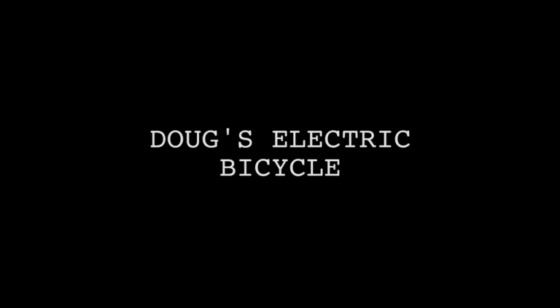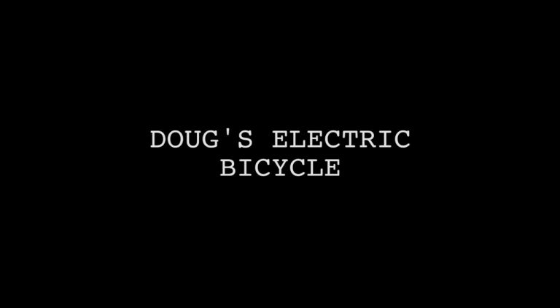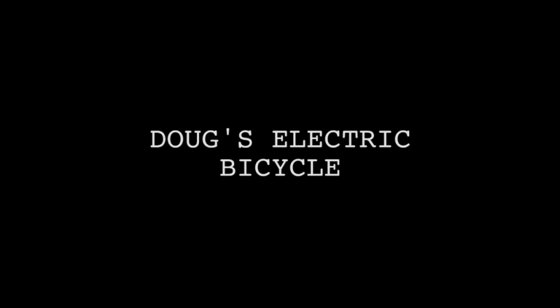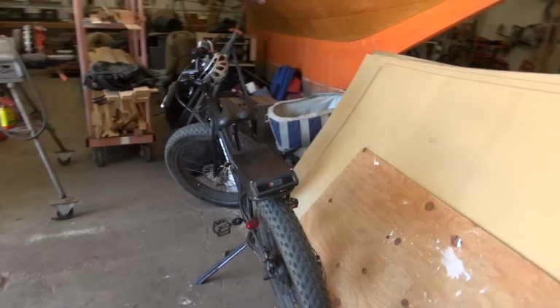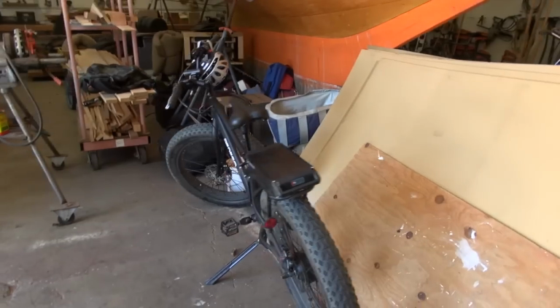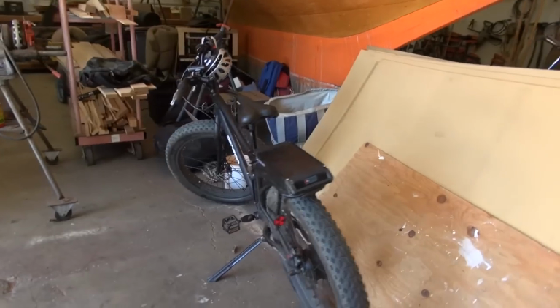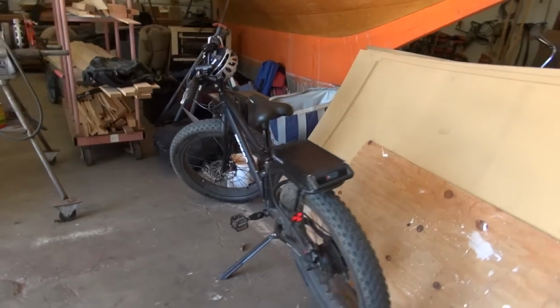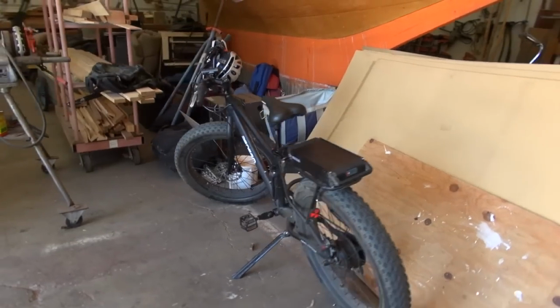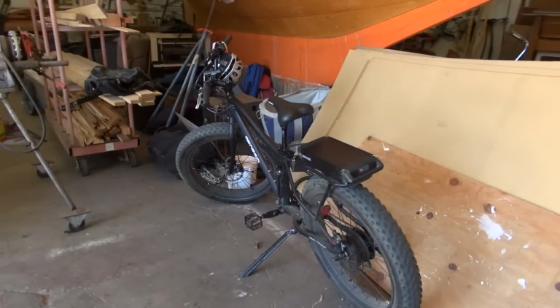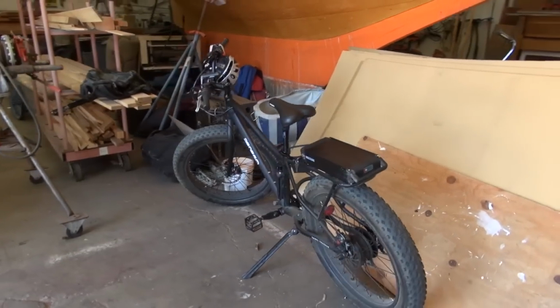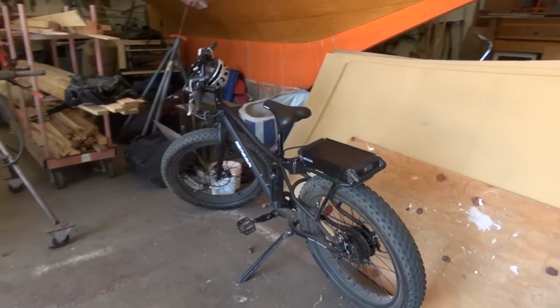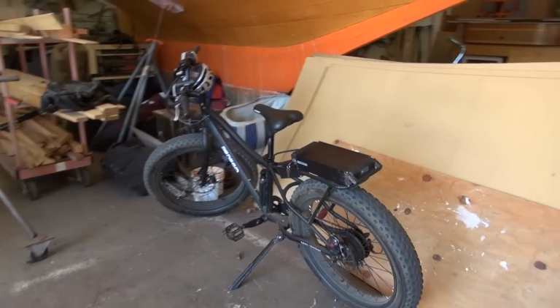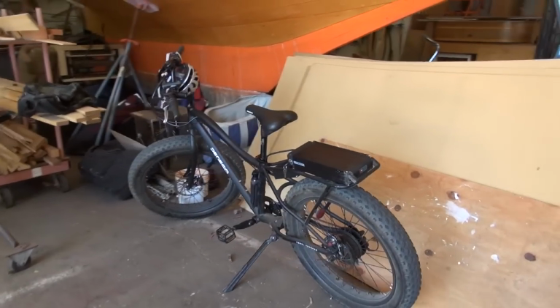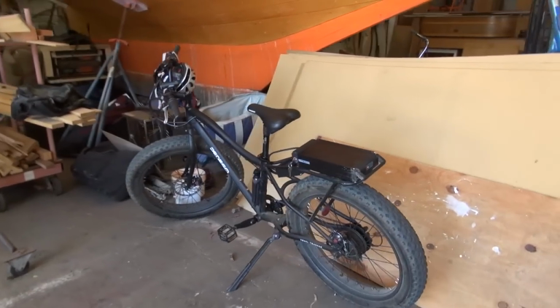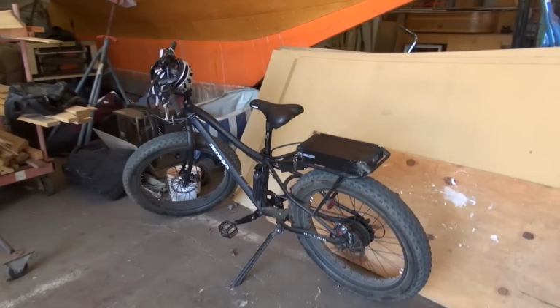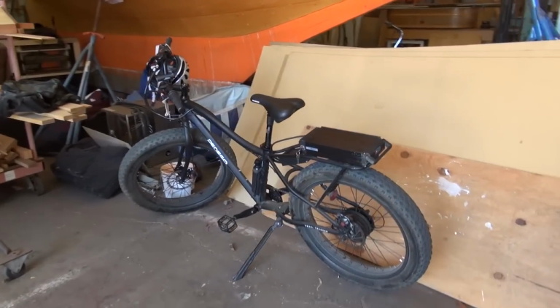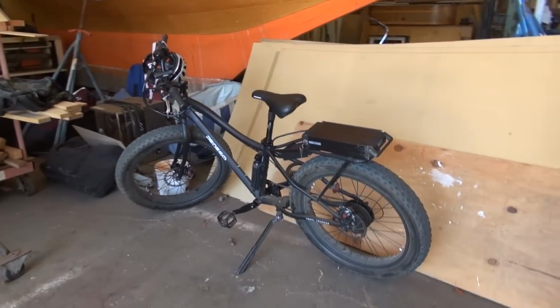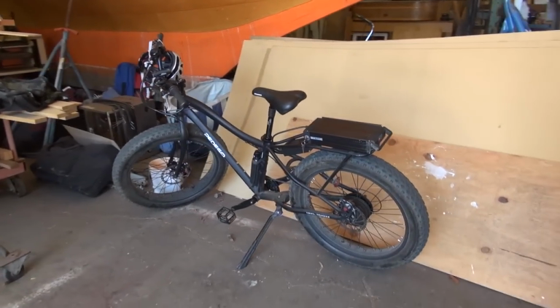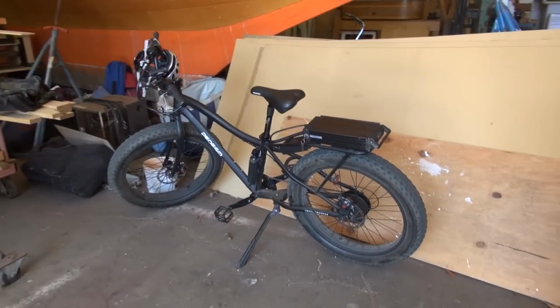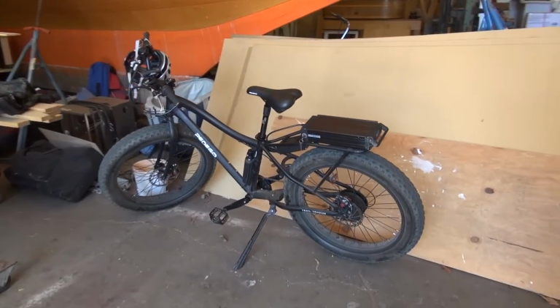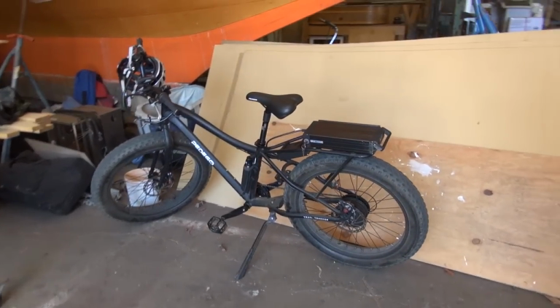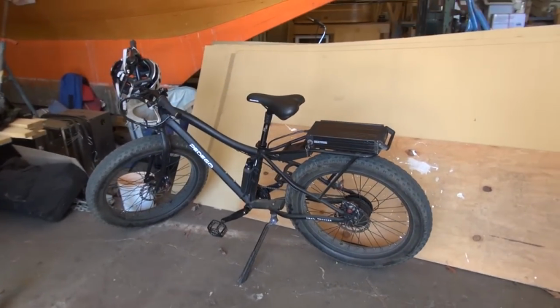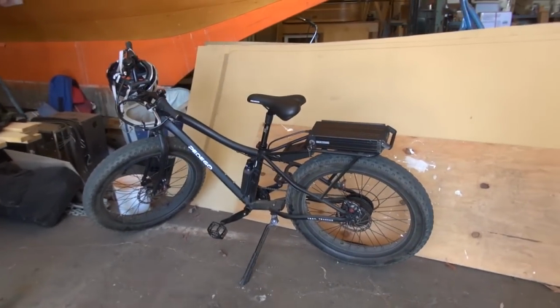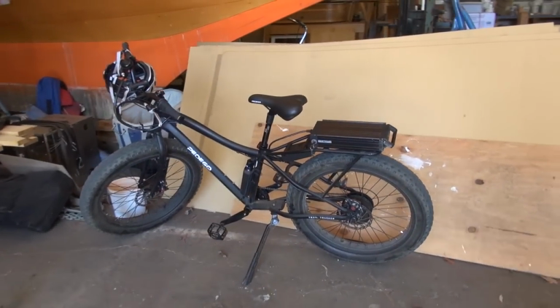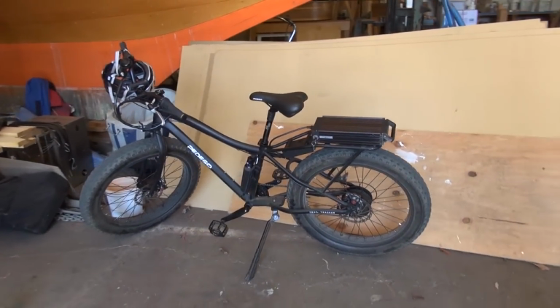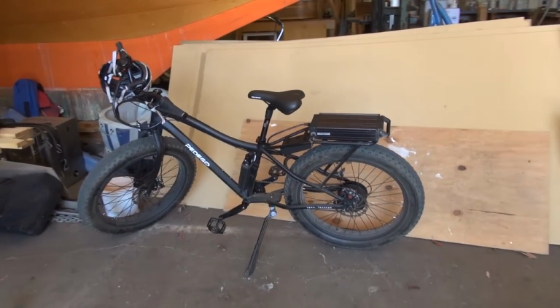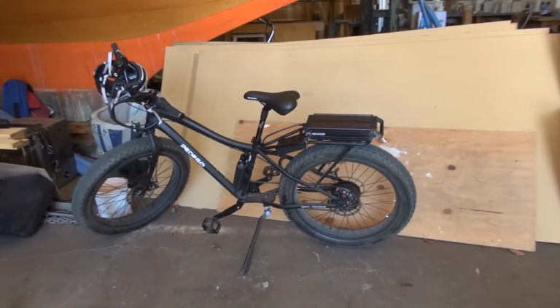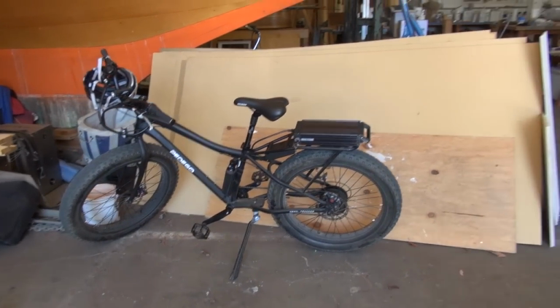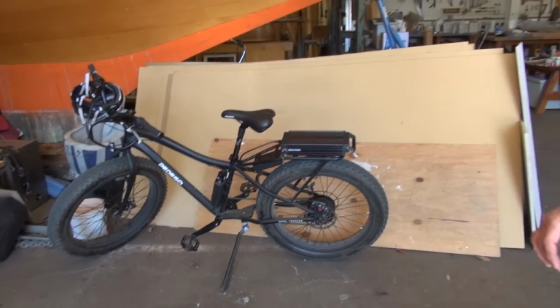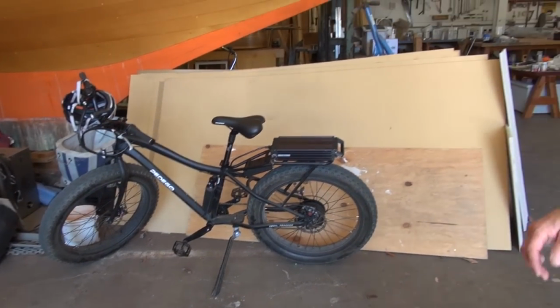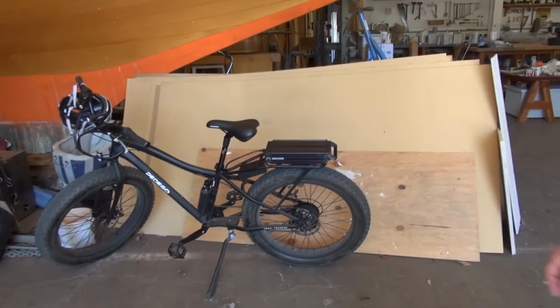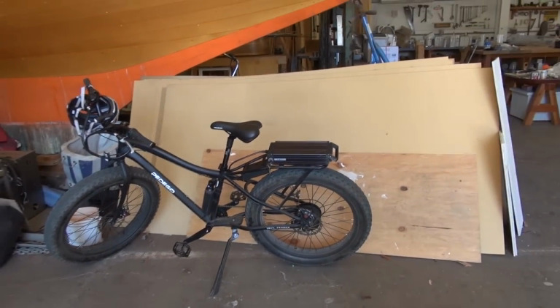Here is the new addition to the family — Doug's electric bicycle.